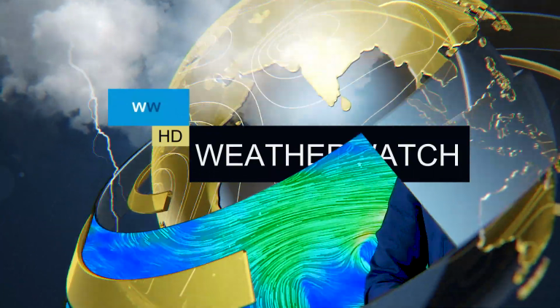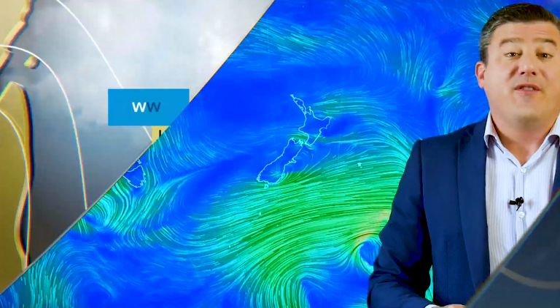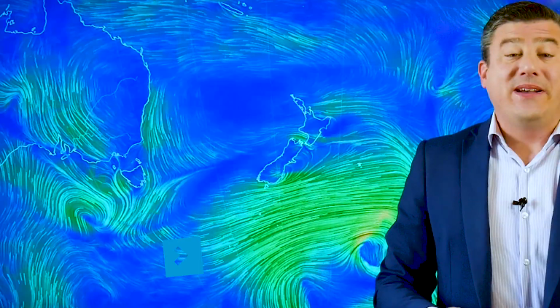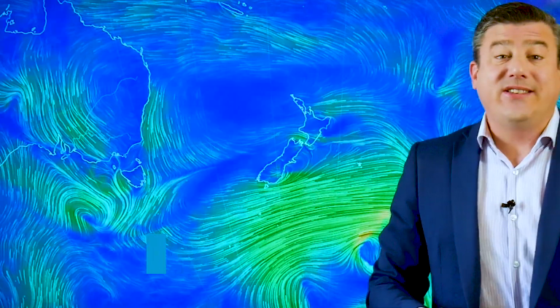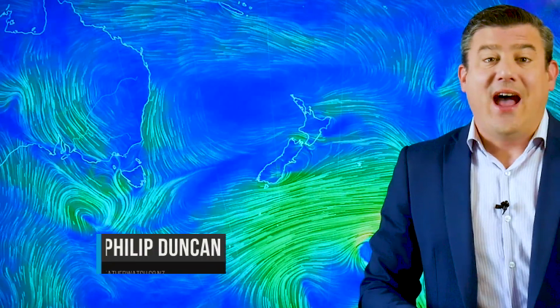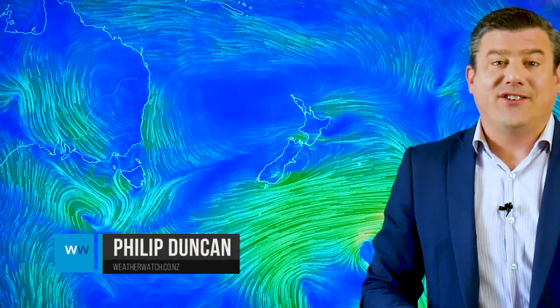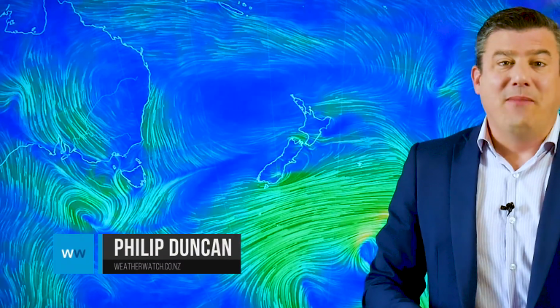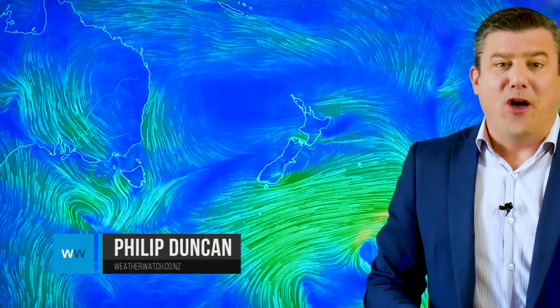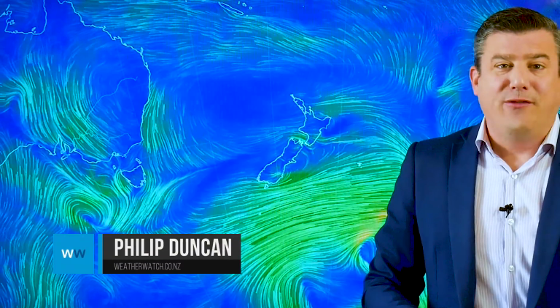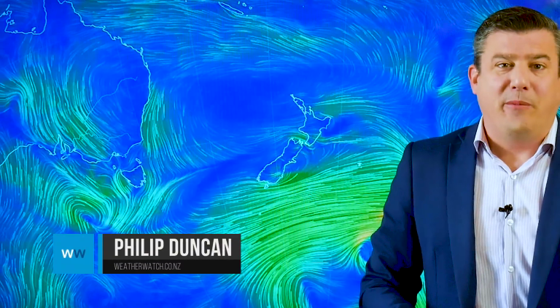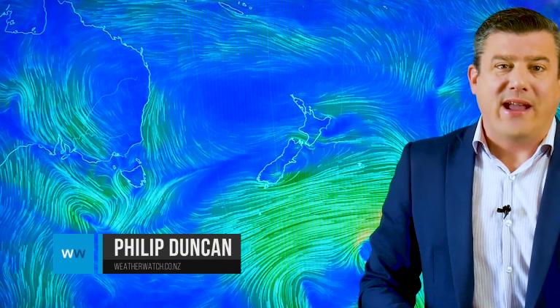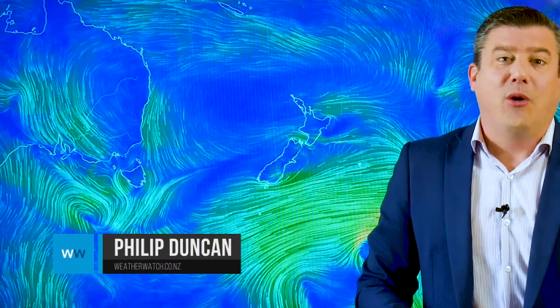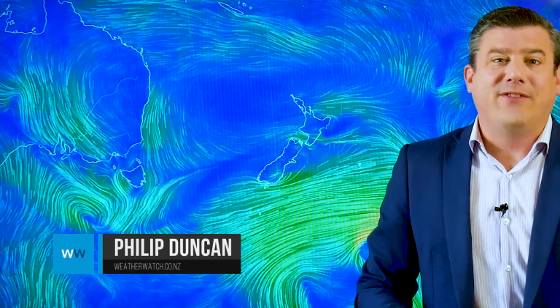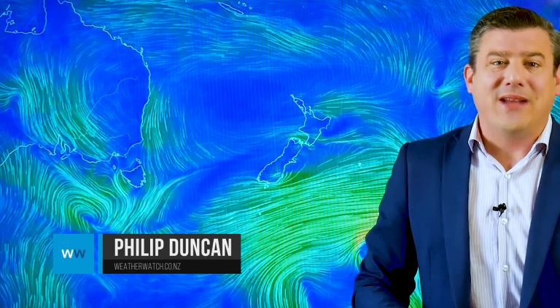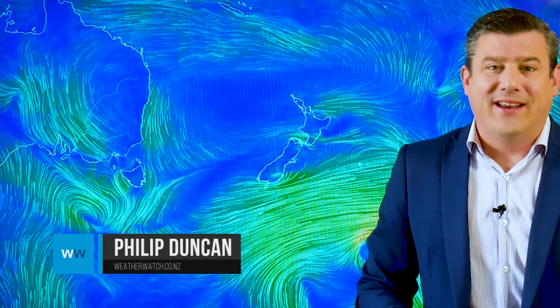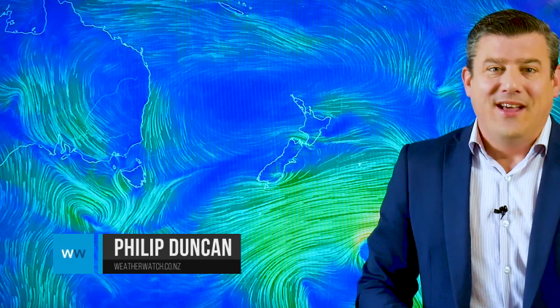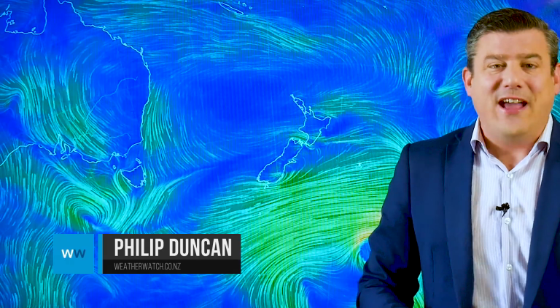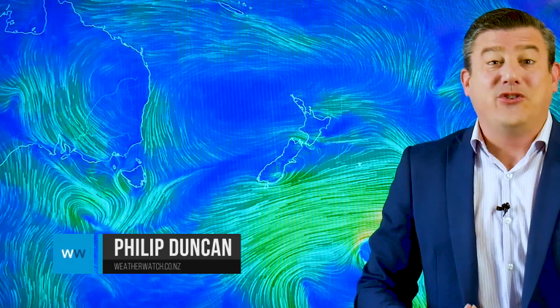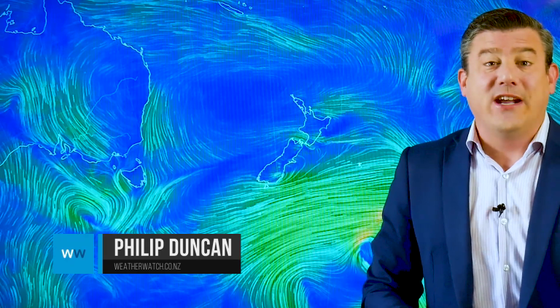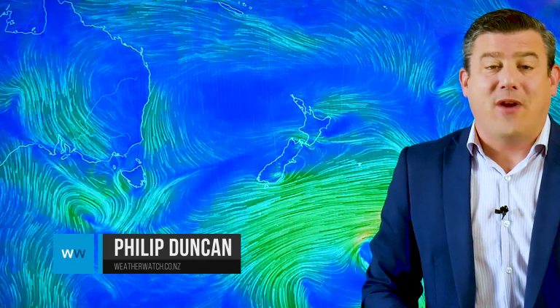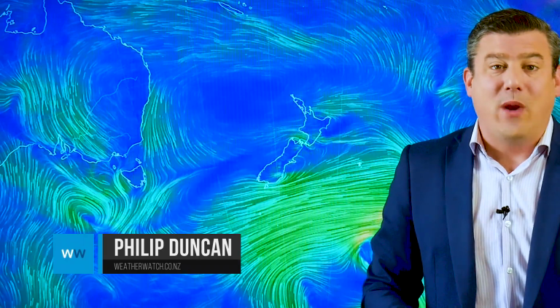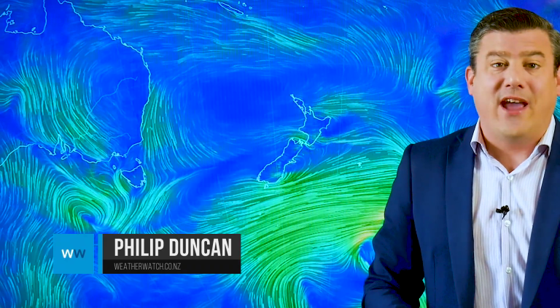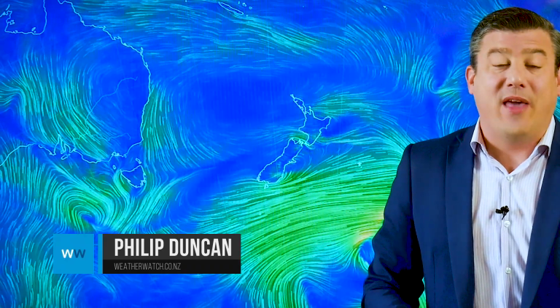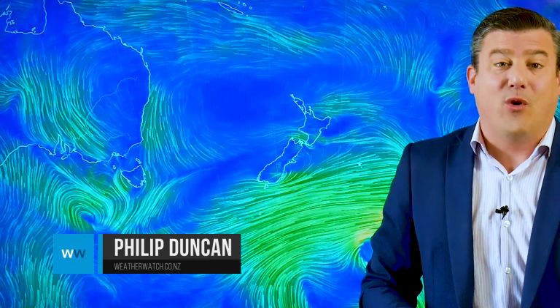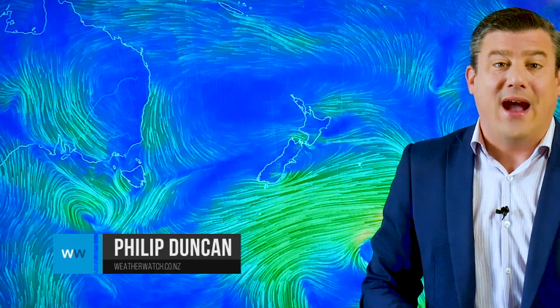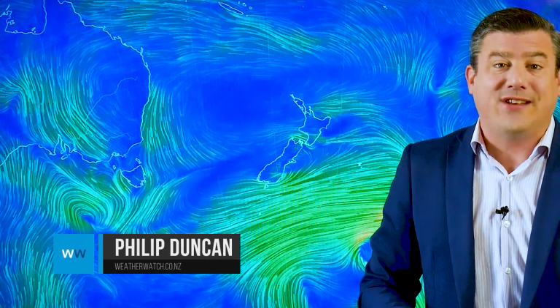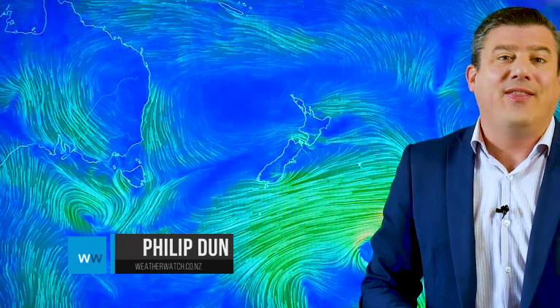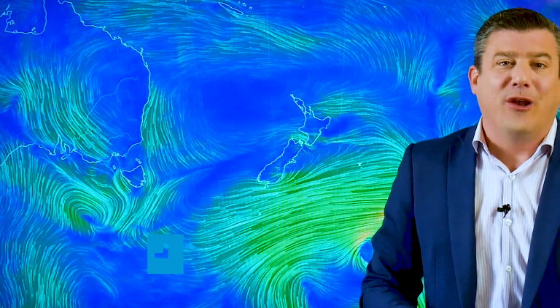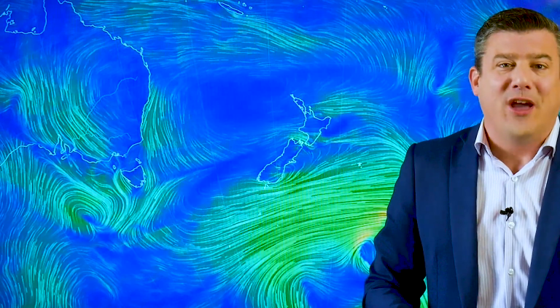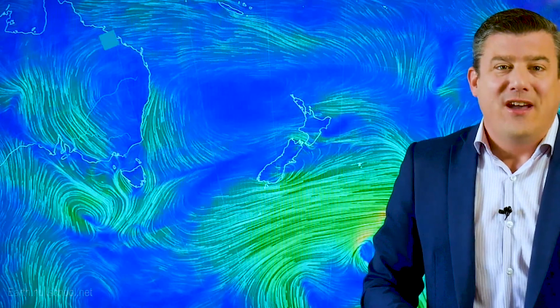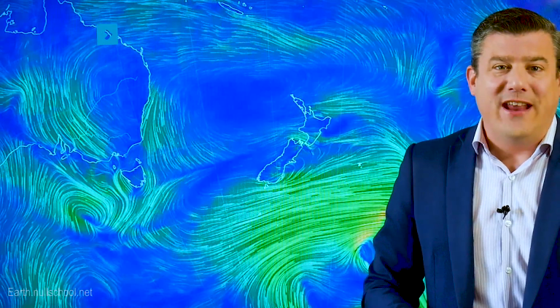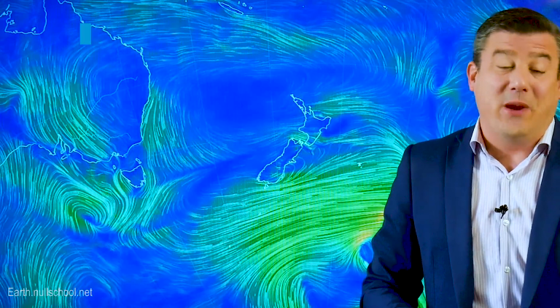We have a busy start to the month of February. Hello, I'm Philip Duncan. Thanks for joining us for our weekend weather forecast and the outlook for next week.